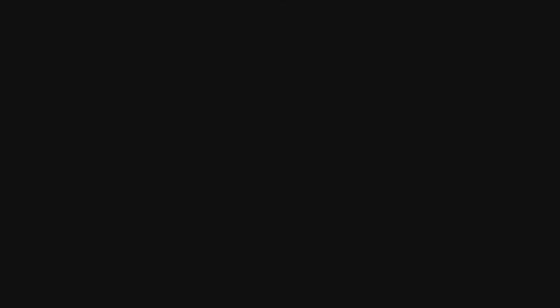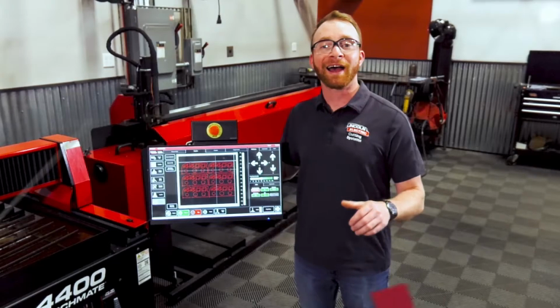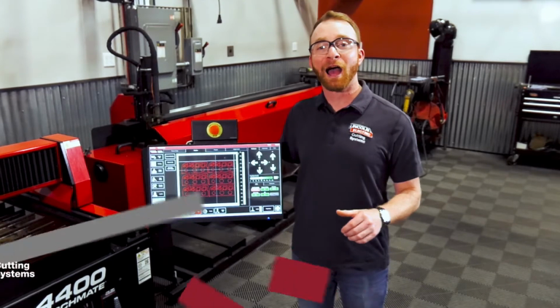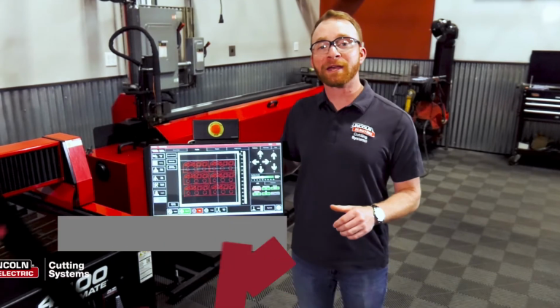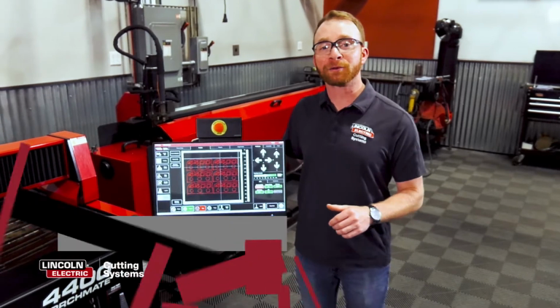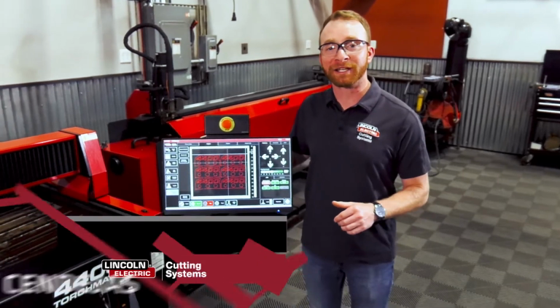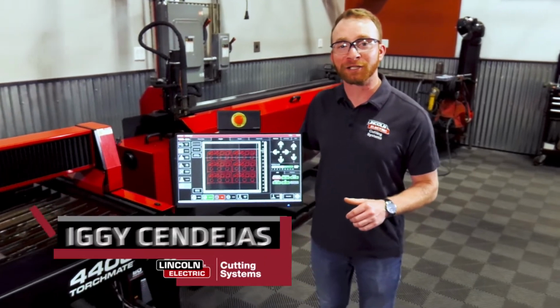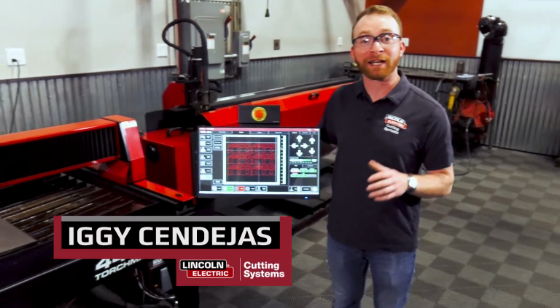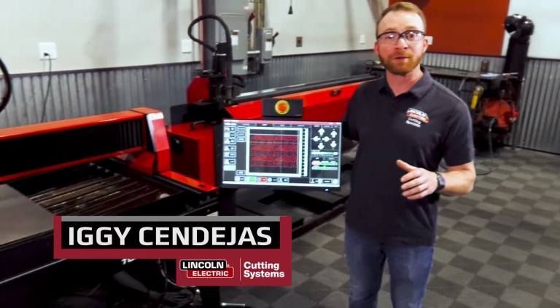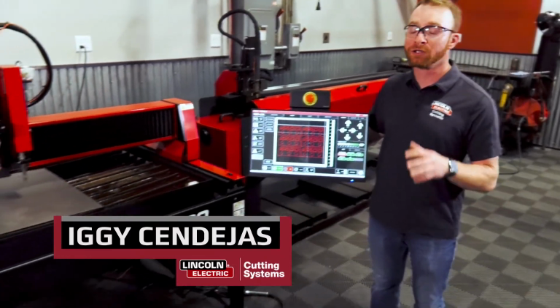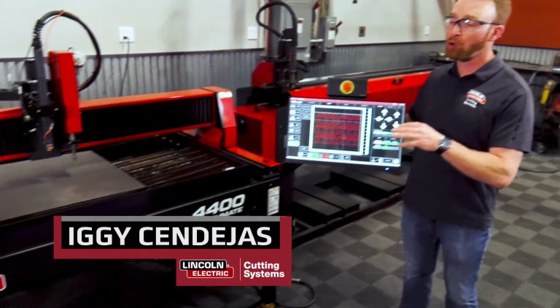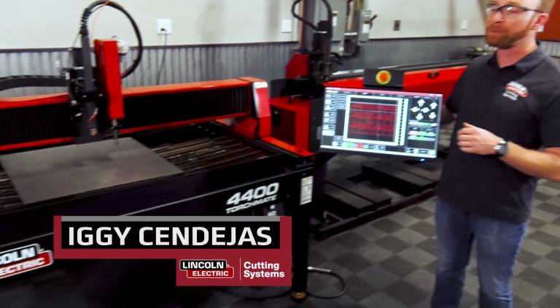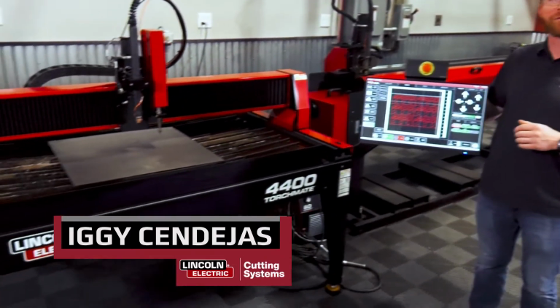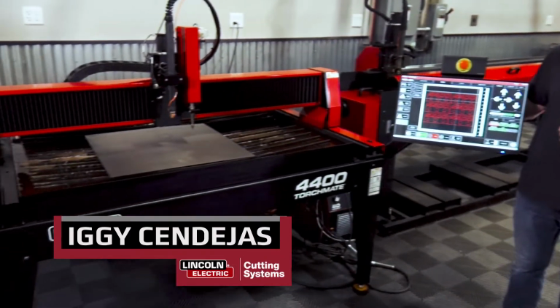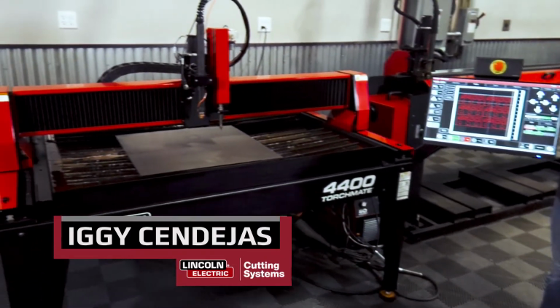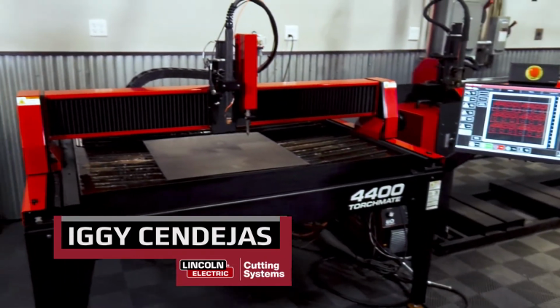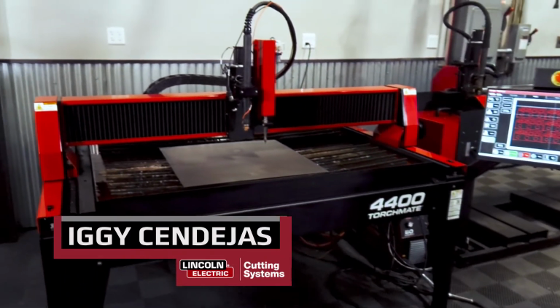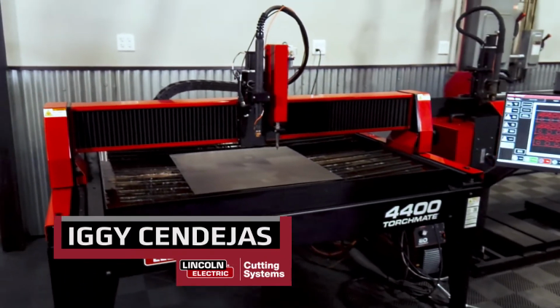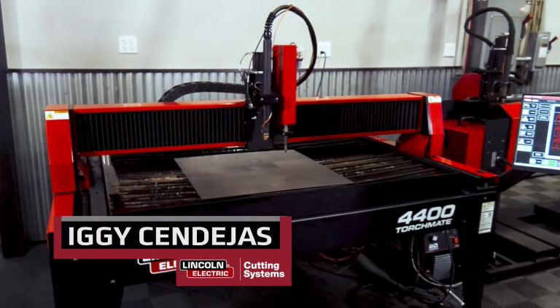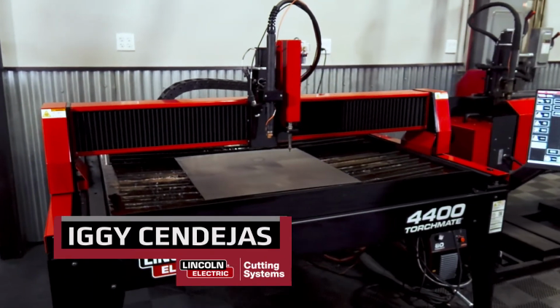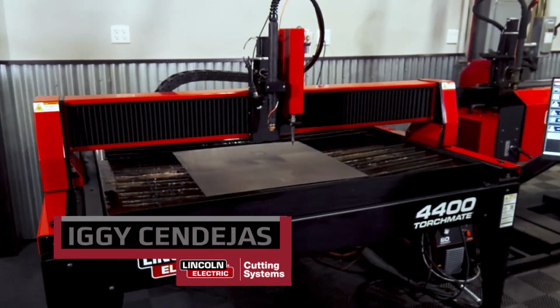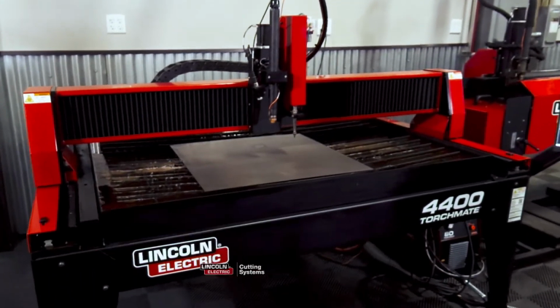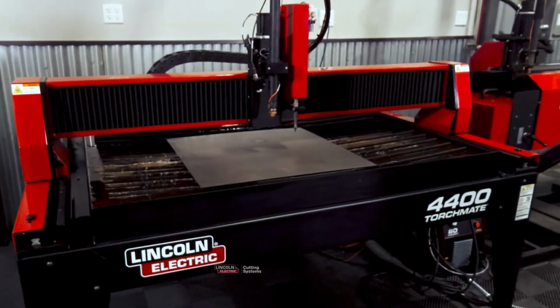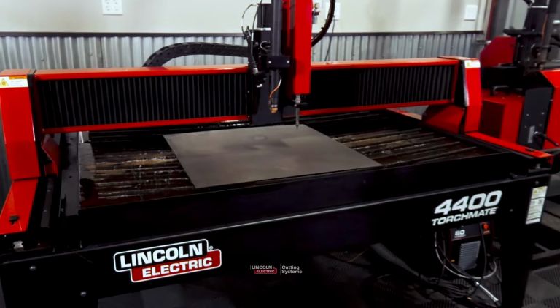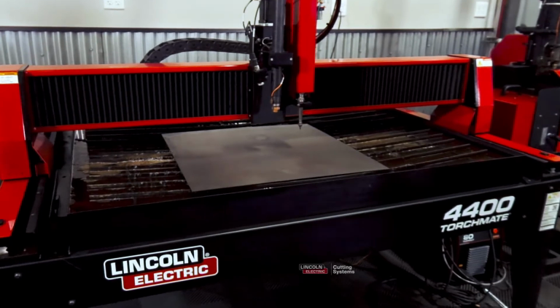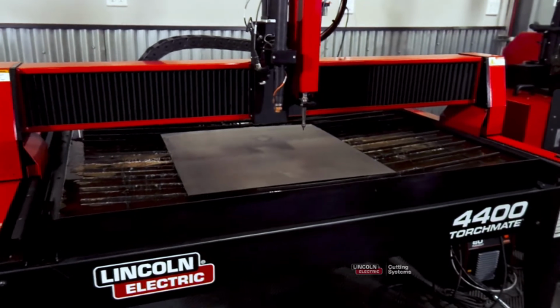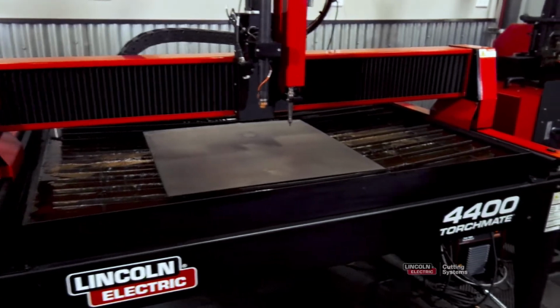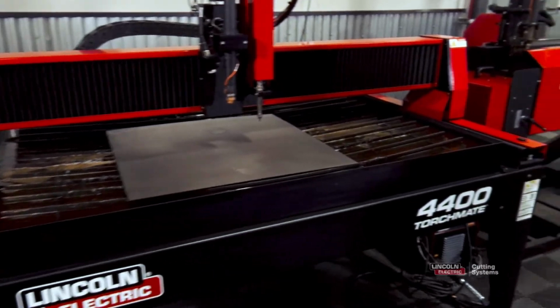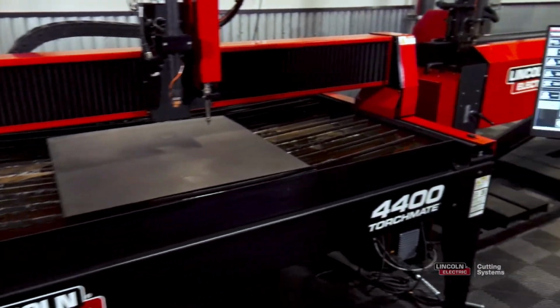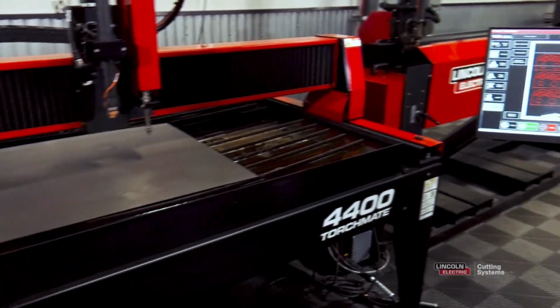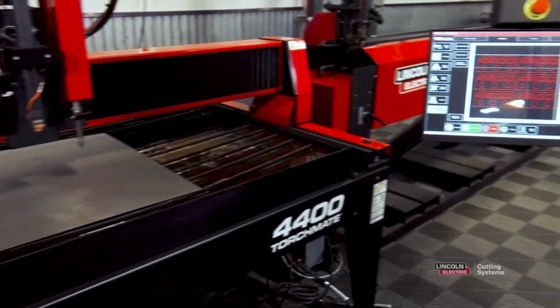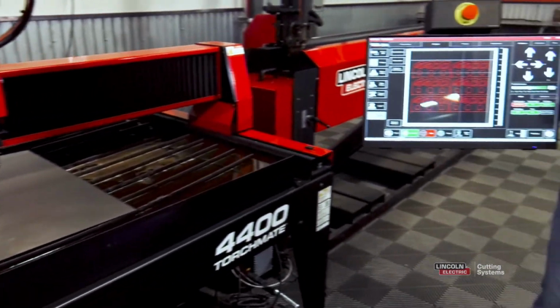Hi, I'm Iggy with Lincoln Electric and I'm using the Torchmate 4400. I'm going to show you how to quickly and easily use the laser pointer.